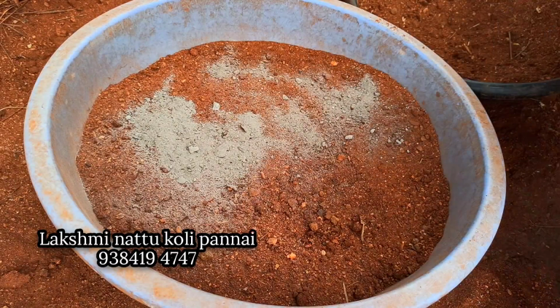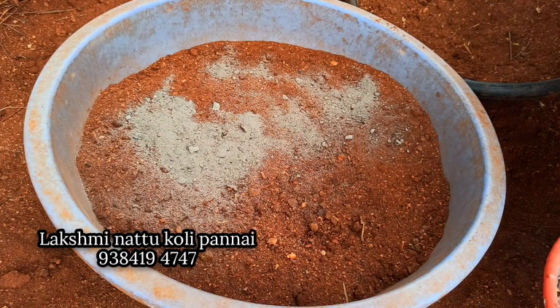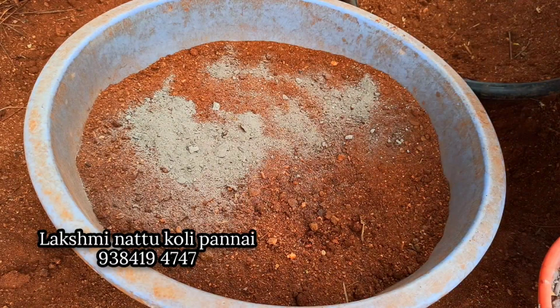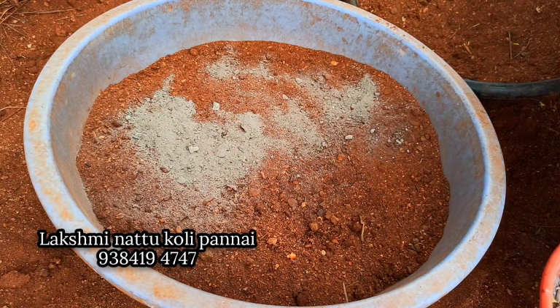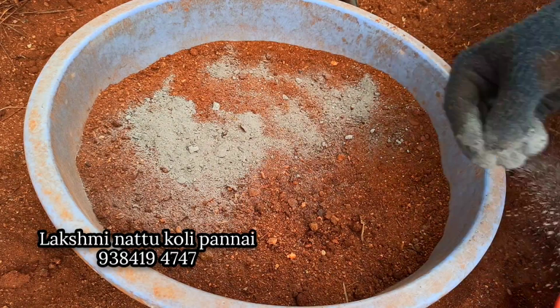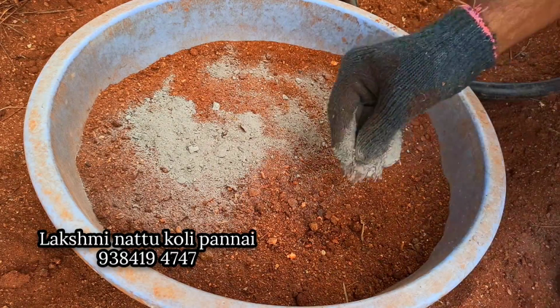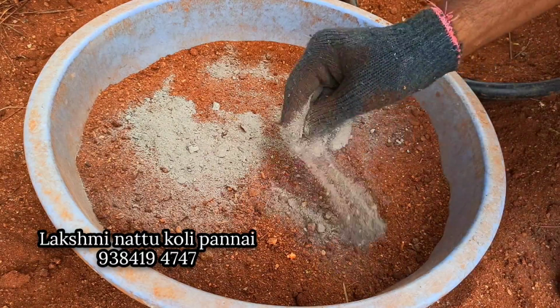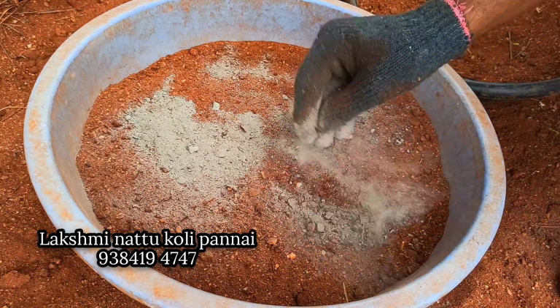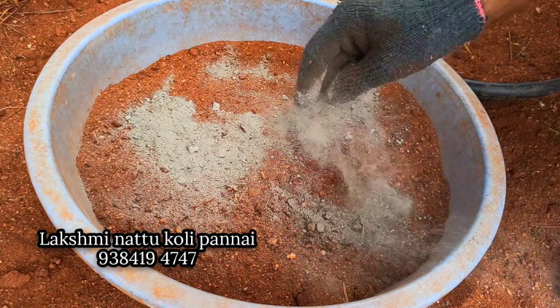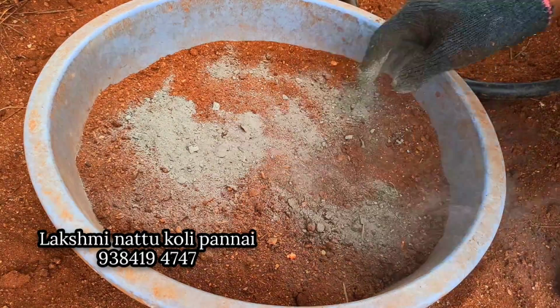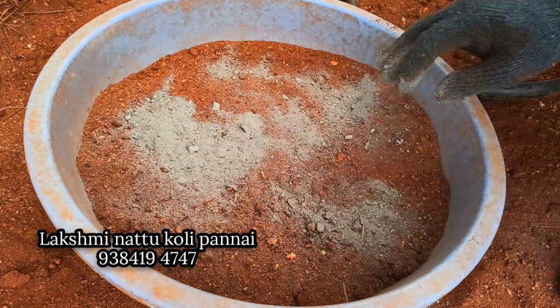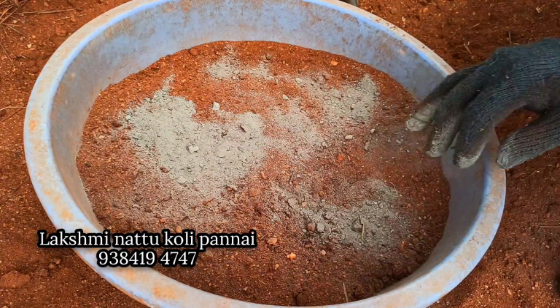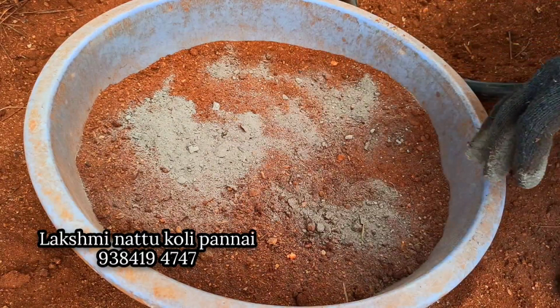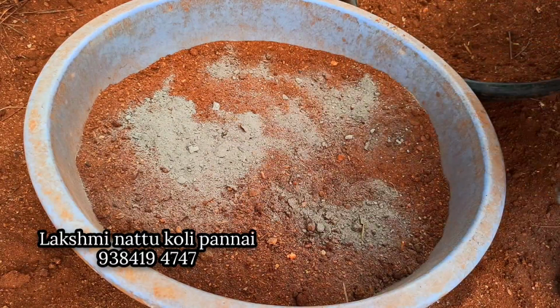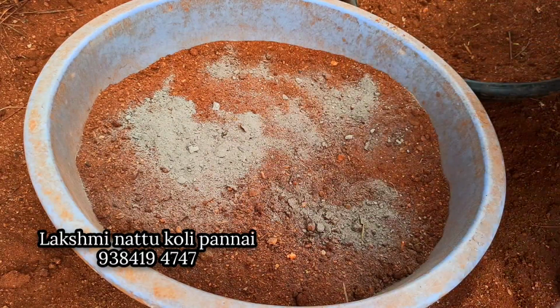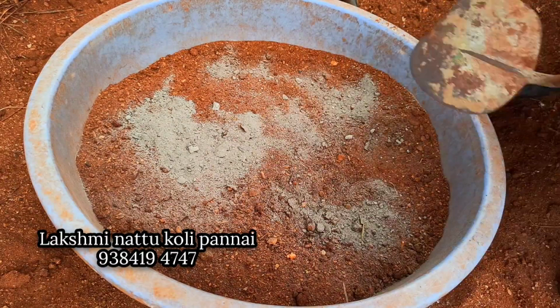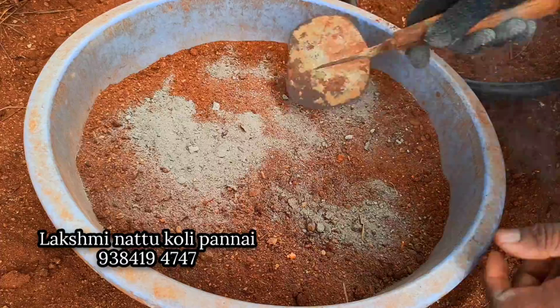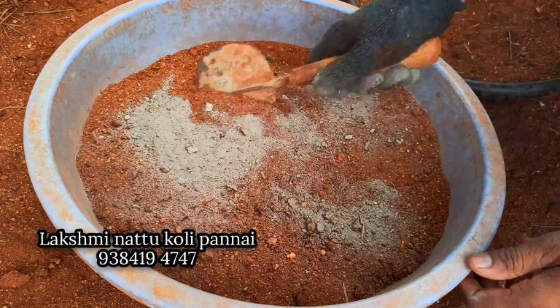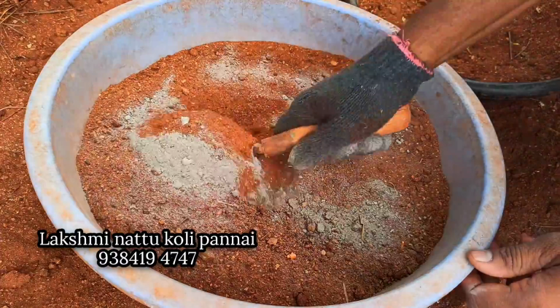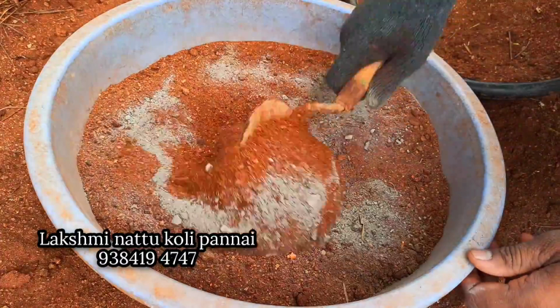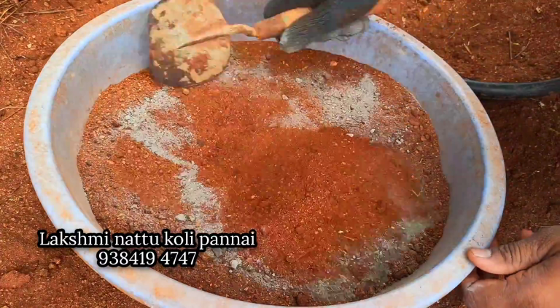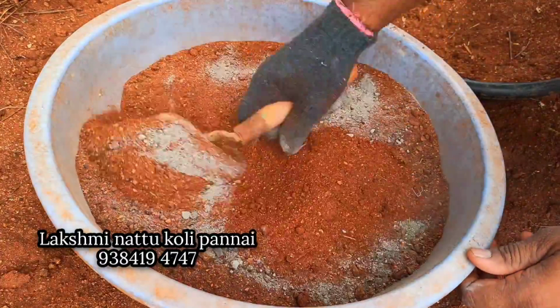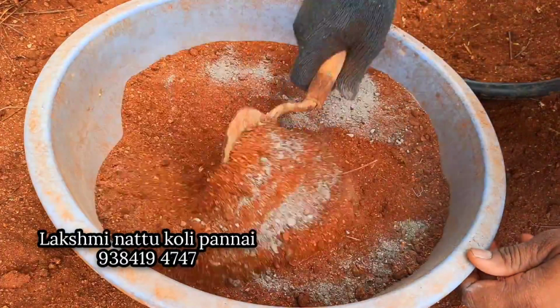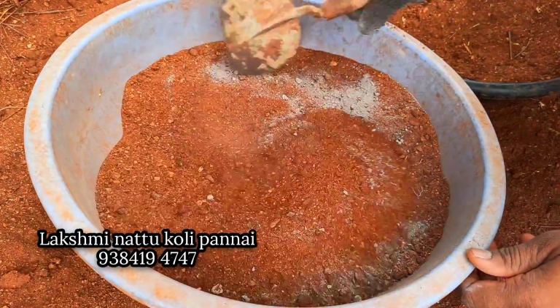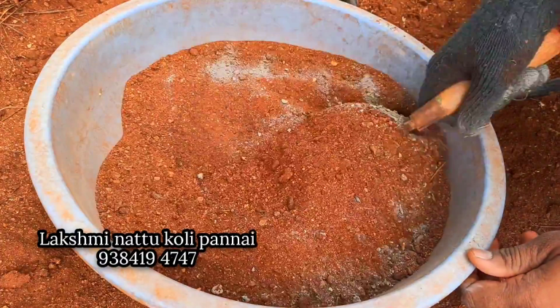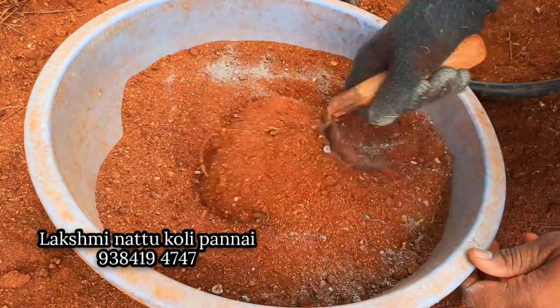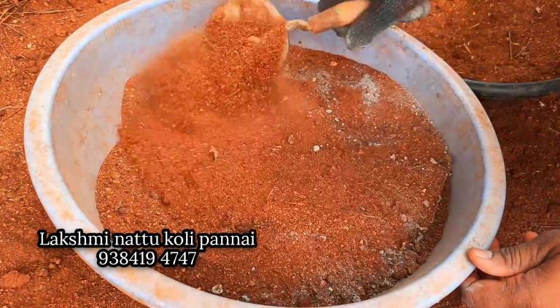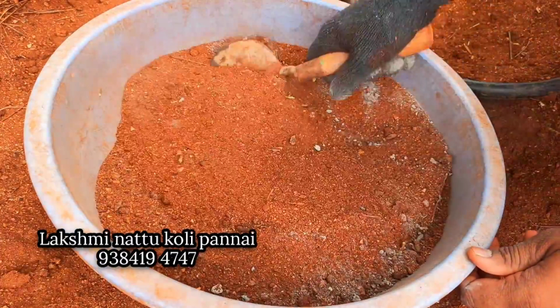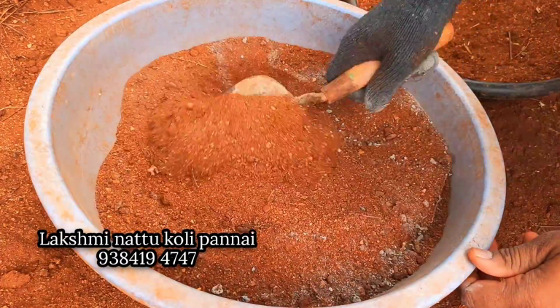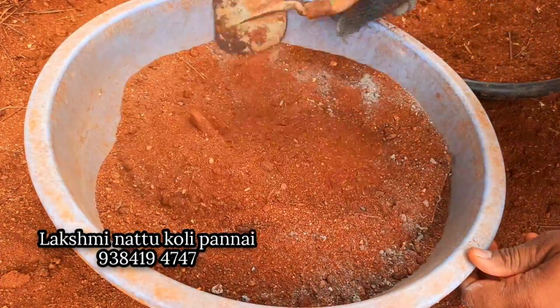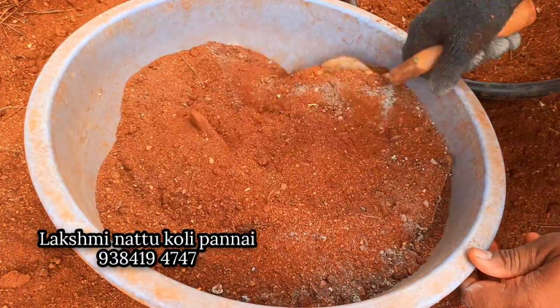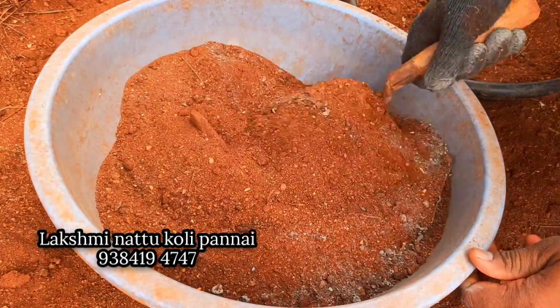Let's mix it in the pan. A bit of the pan. We mix it in the pan.